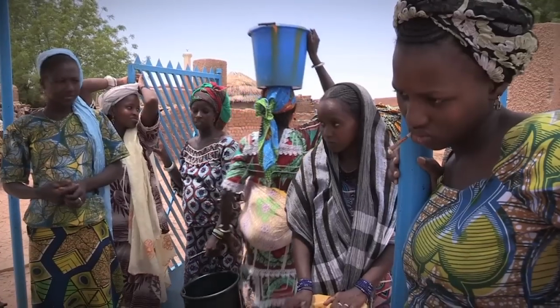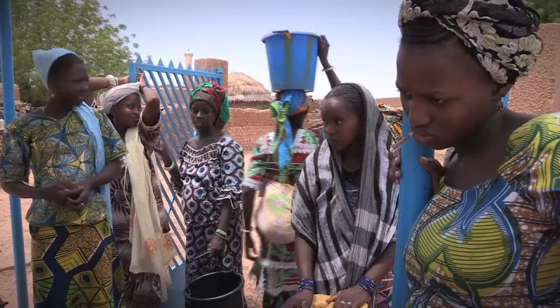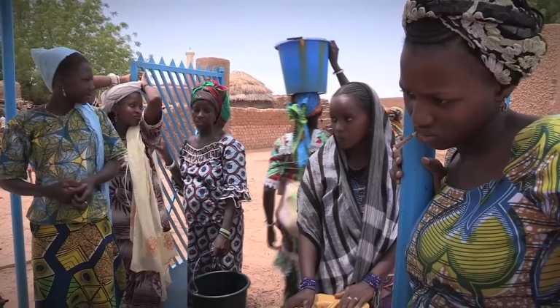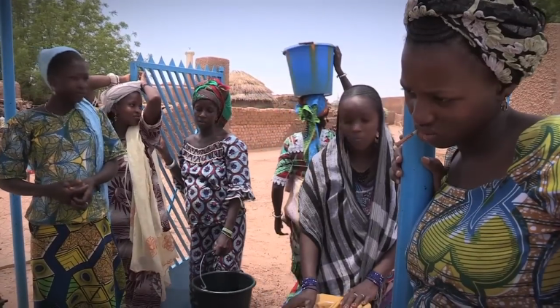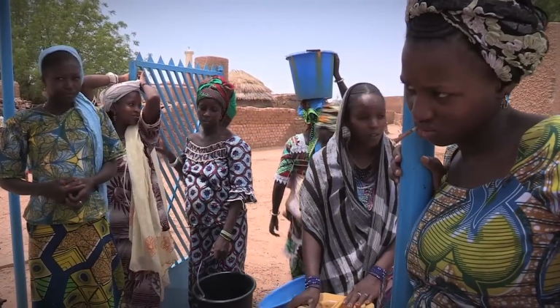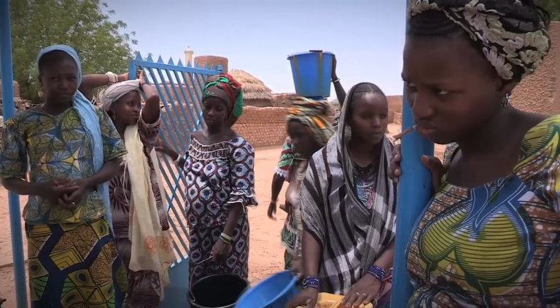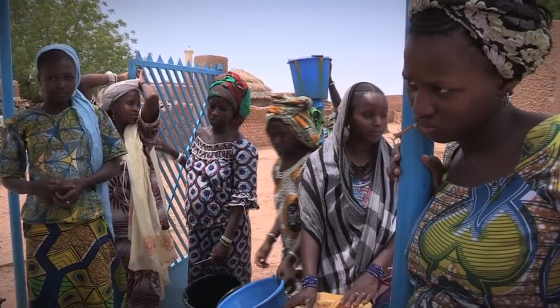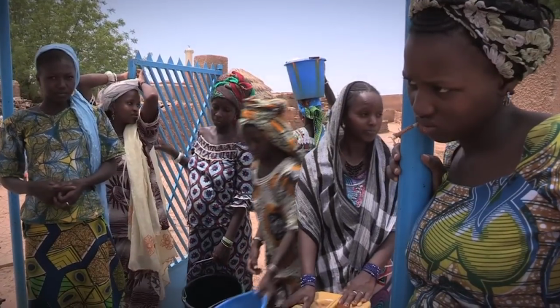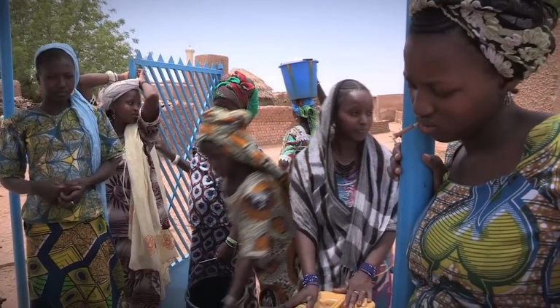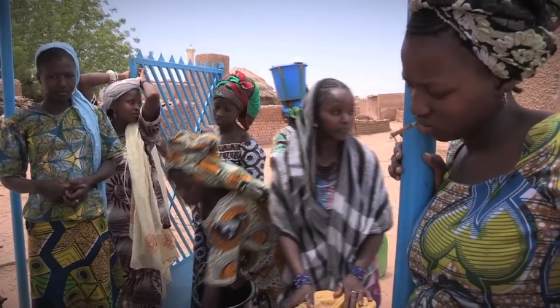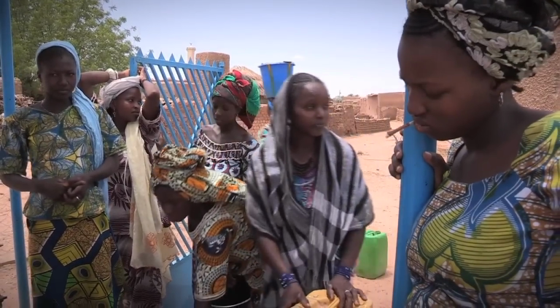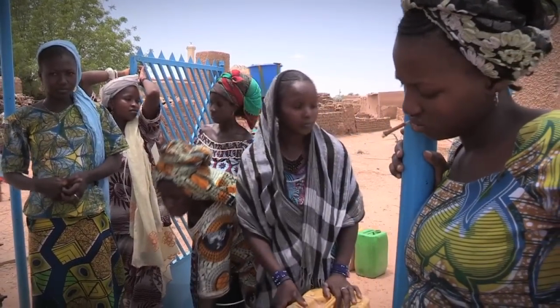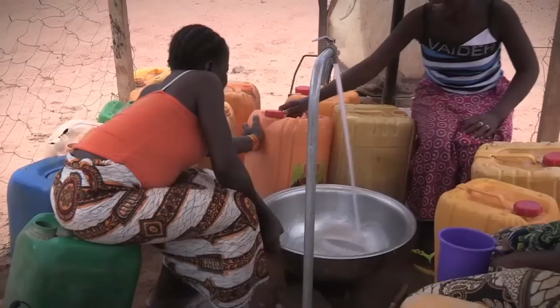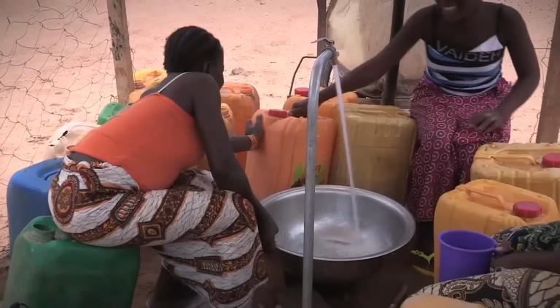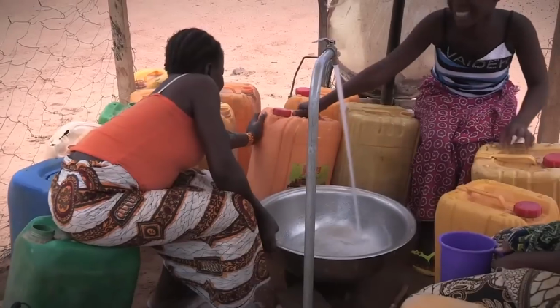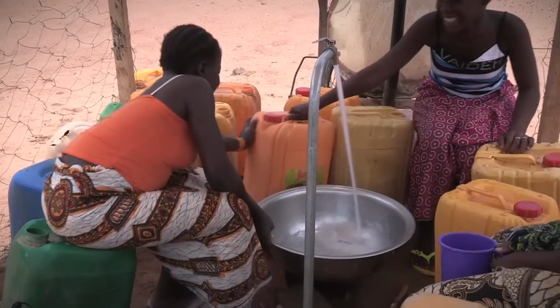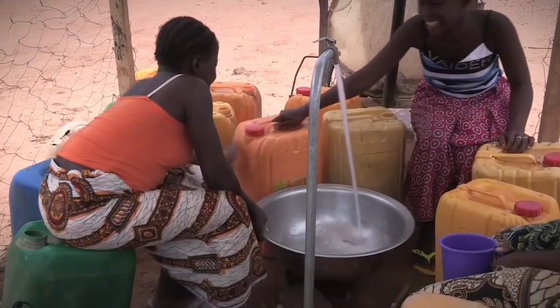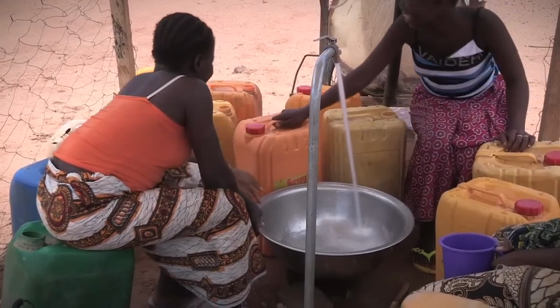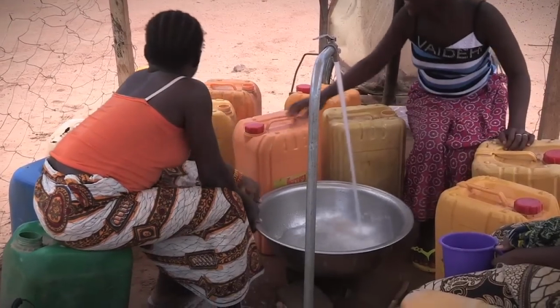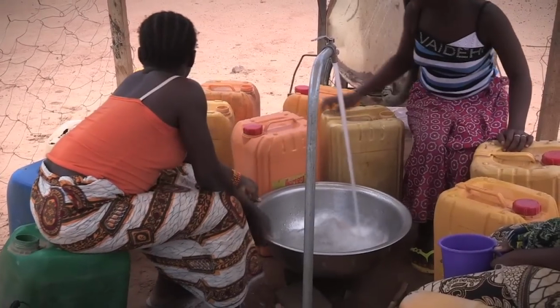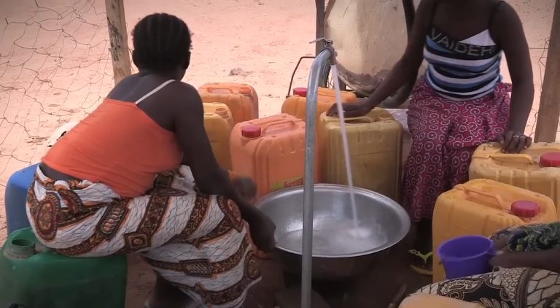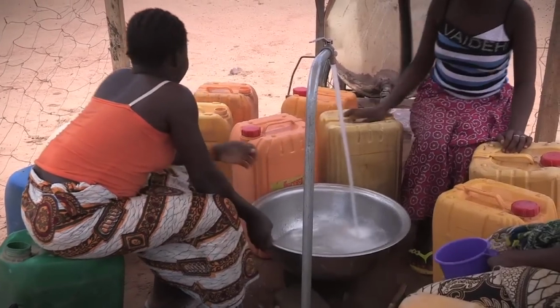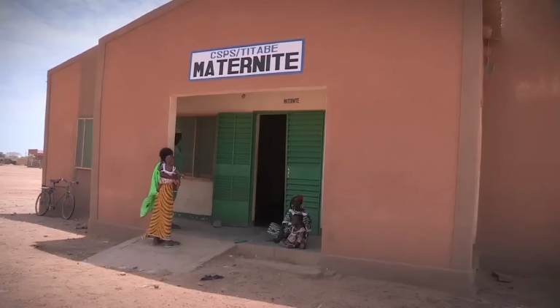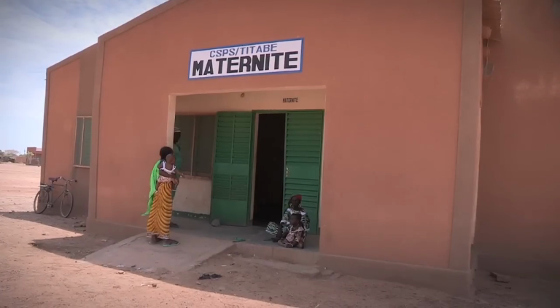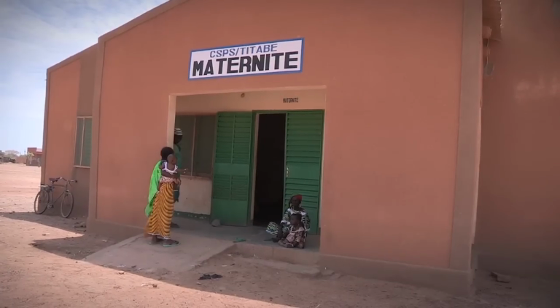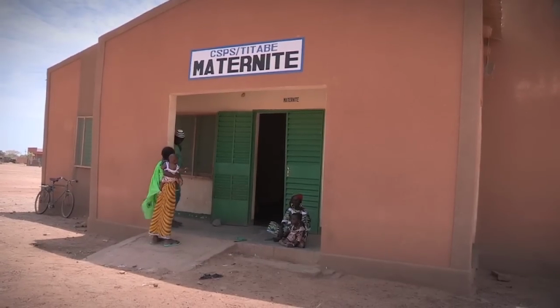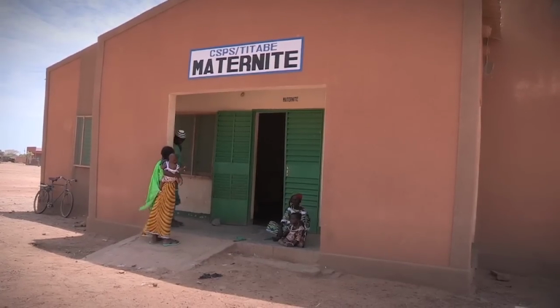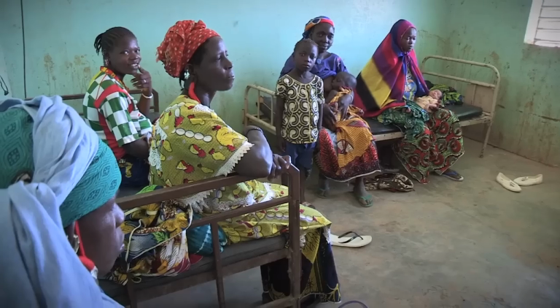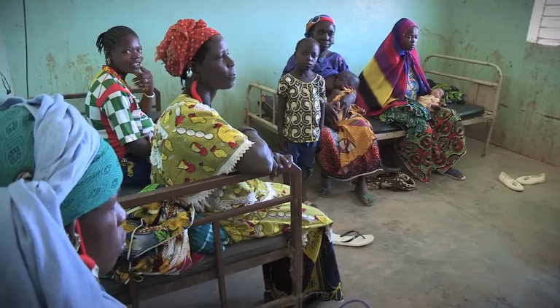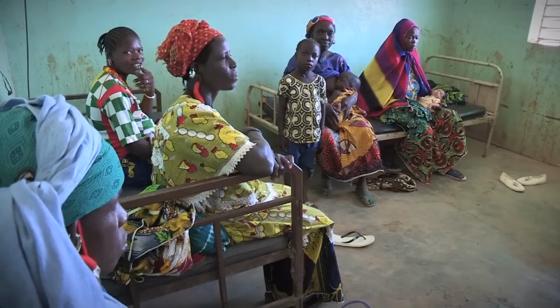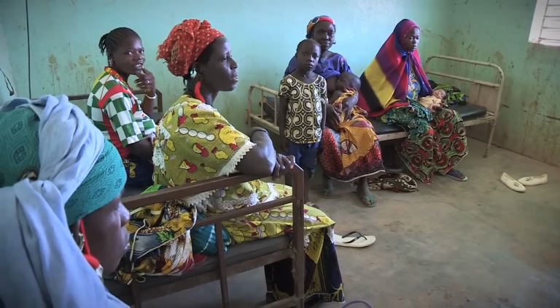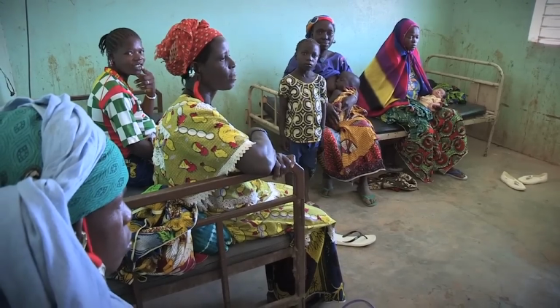The water is distributed at public points of sale in the village, as well as a private distribution point for the CSPS, the Health and Wellness Centre.